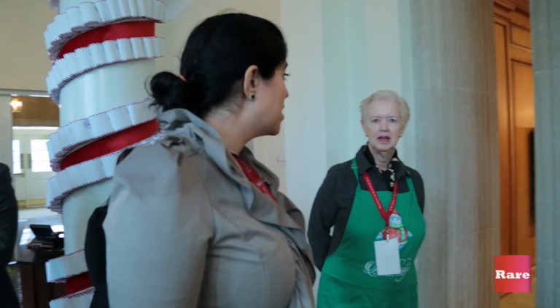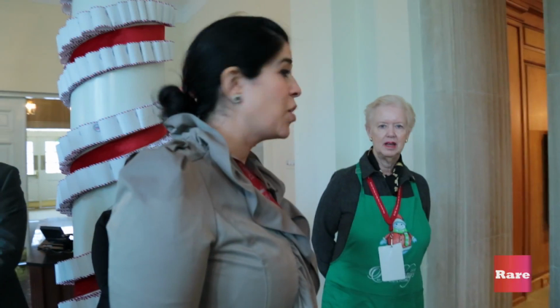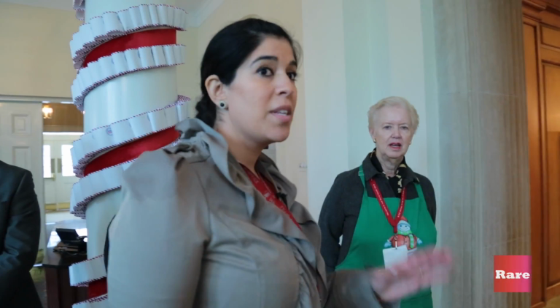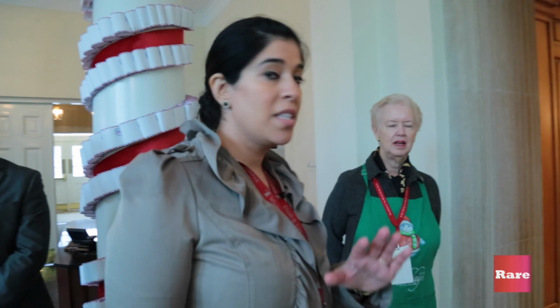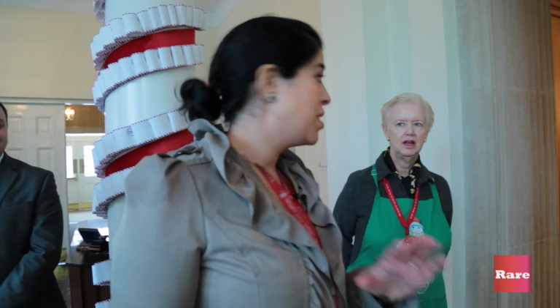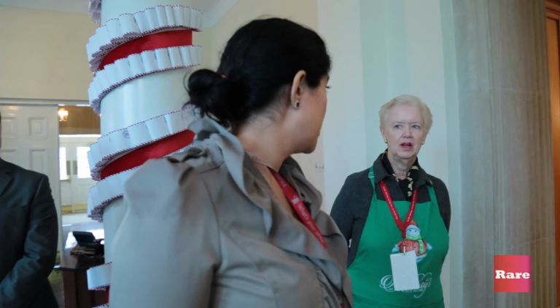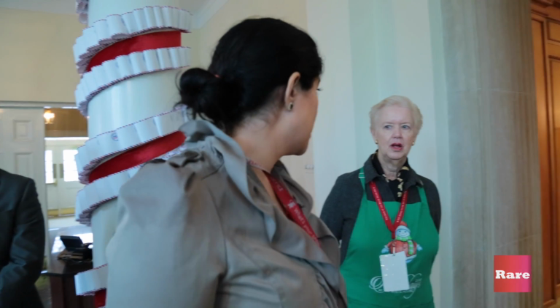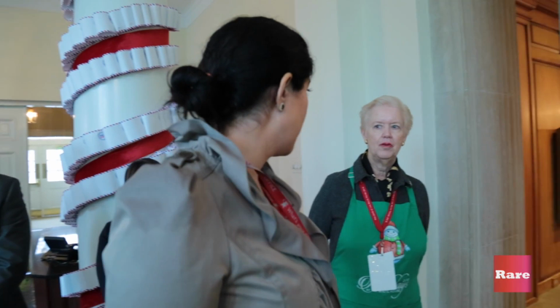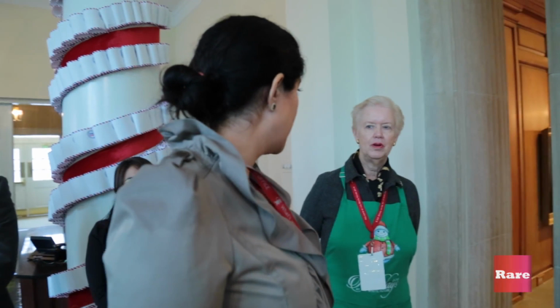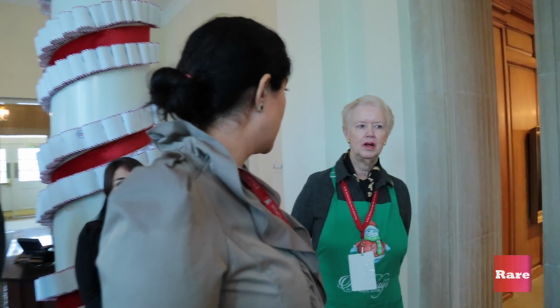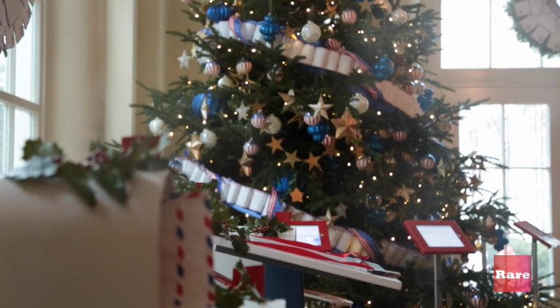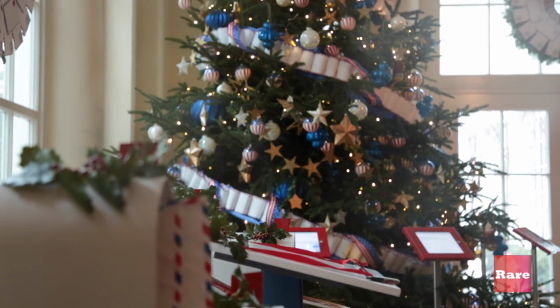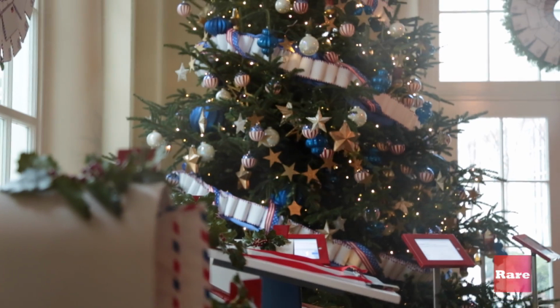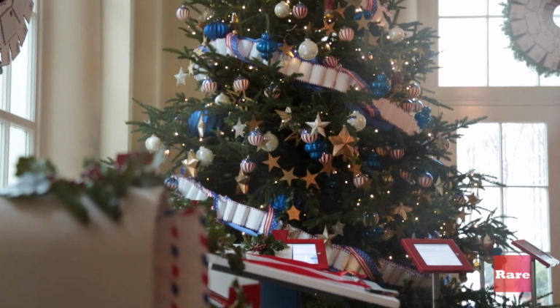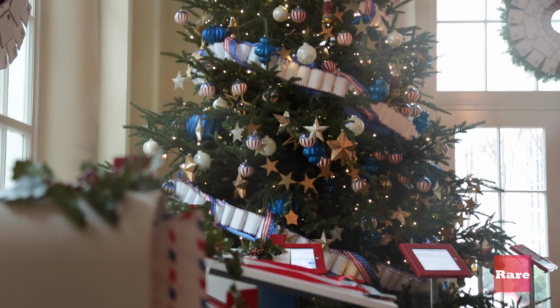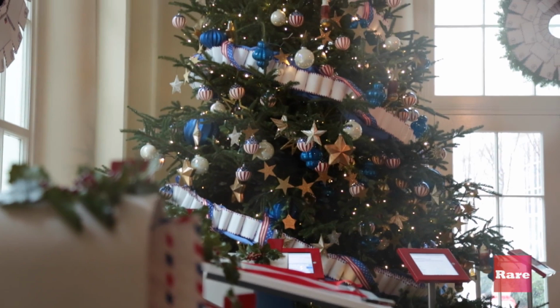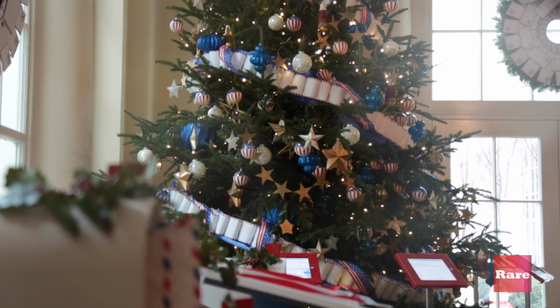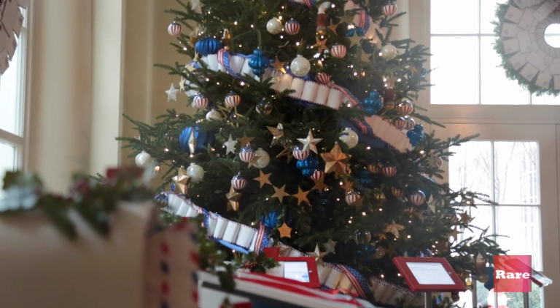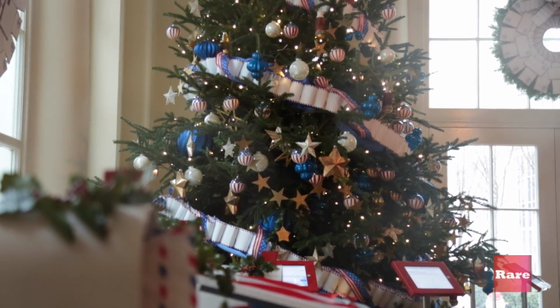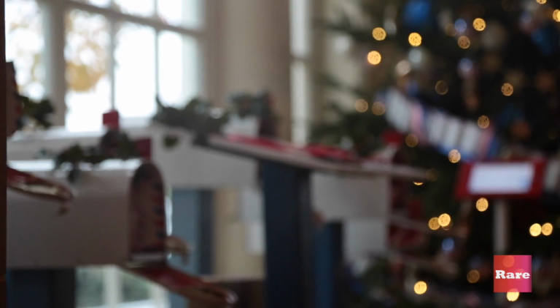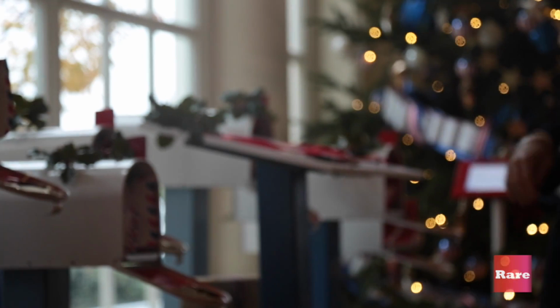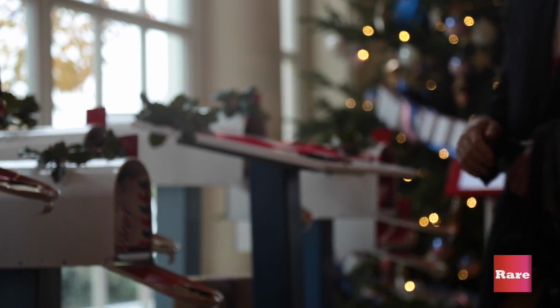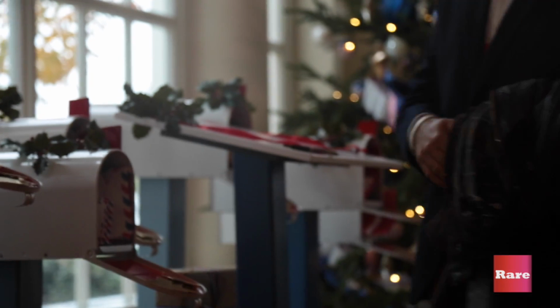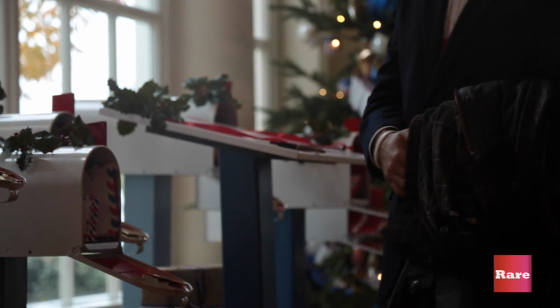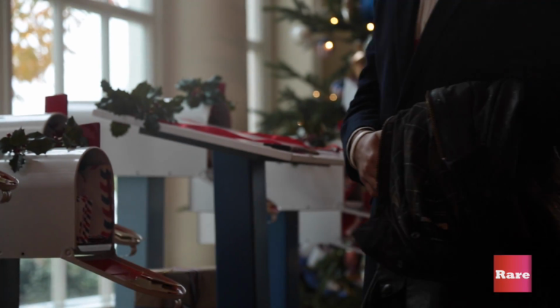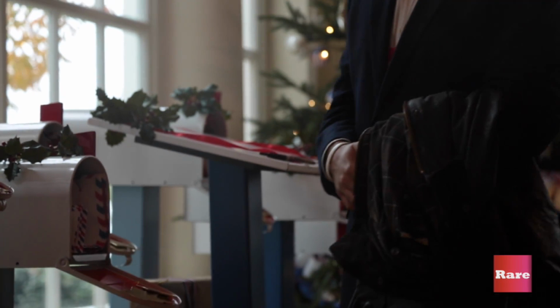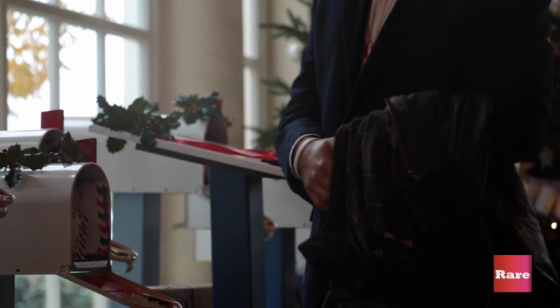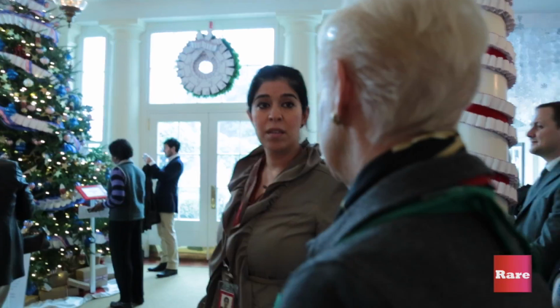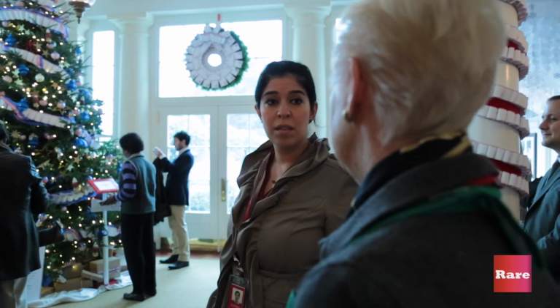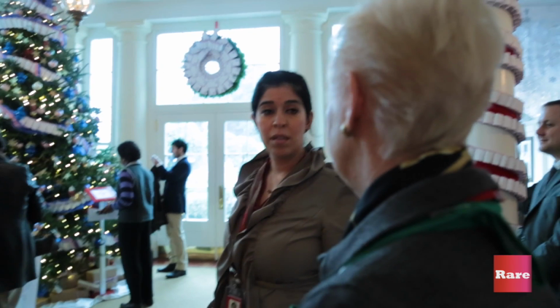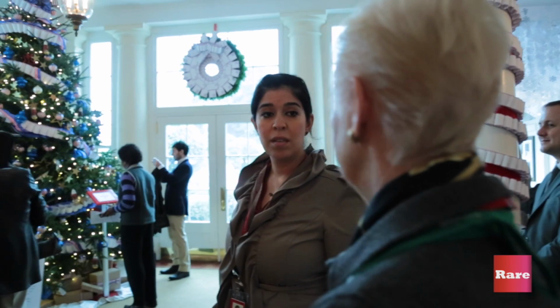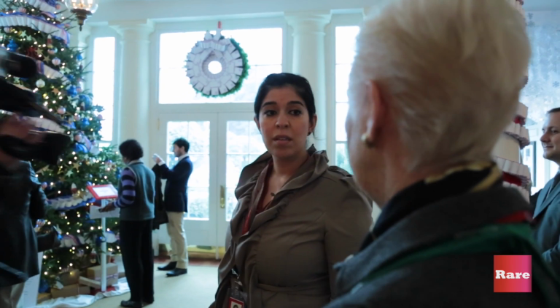So what is the significance of this tree? It's to honor the veterans and those who have fallen, and those currently in the service.